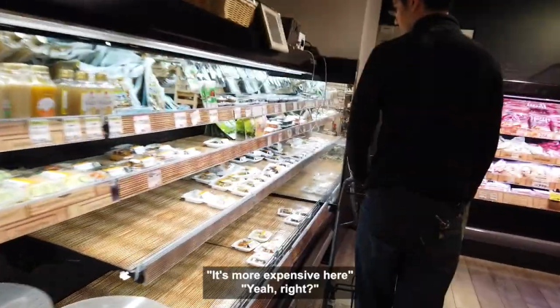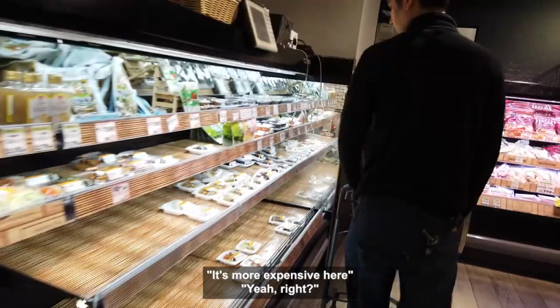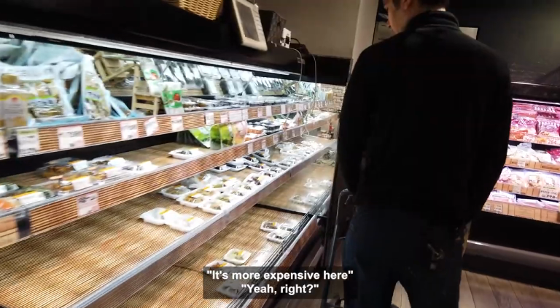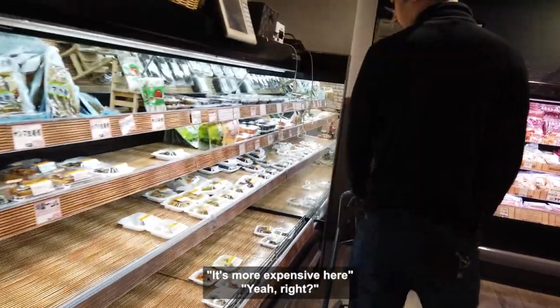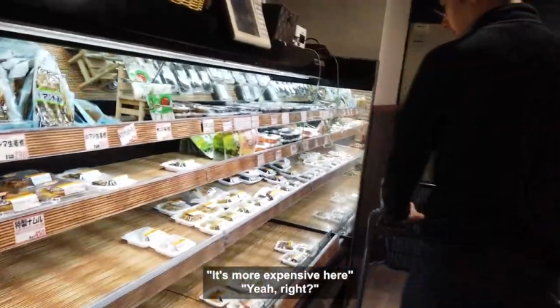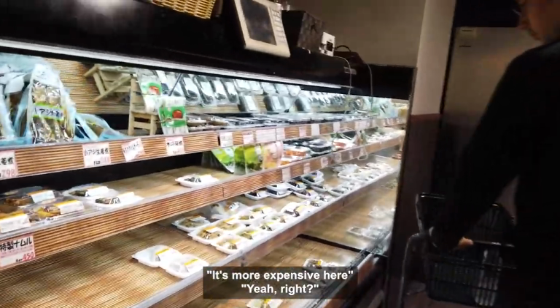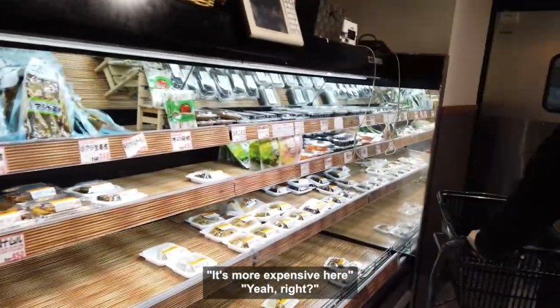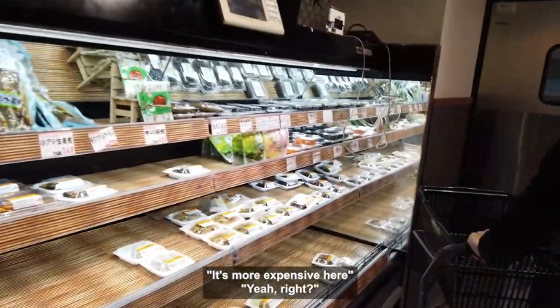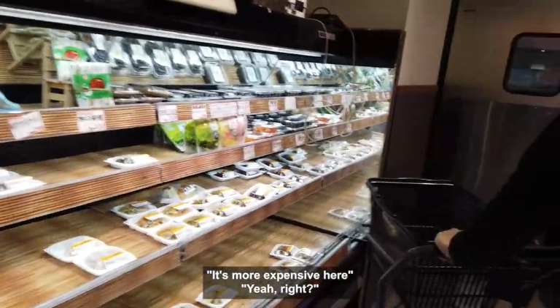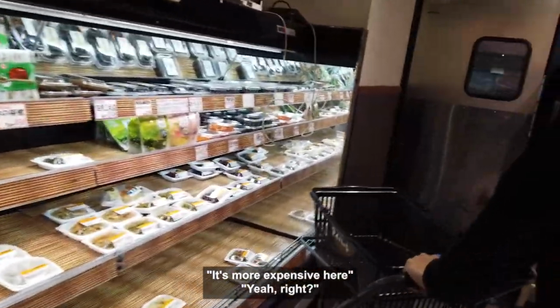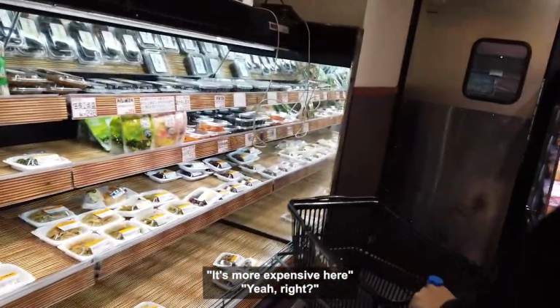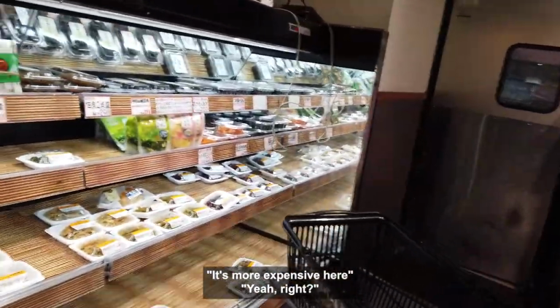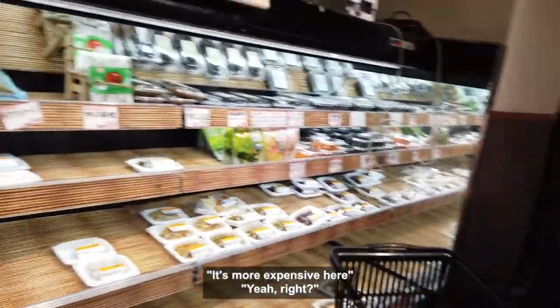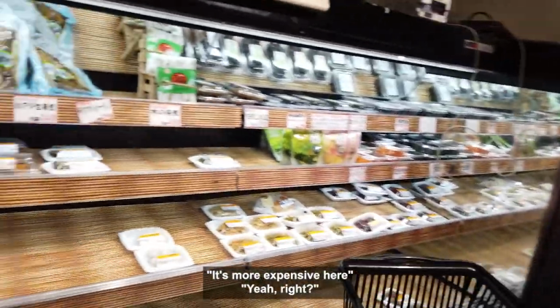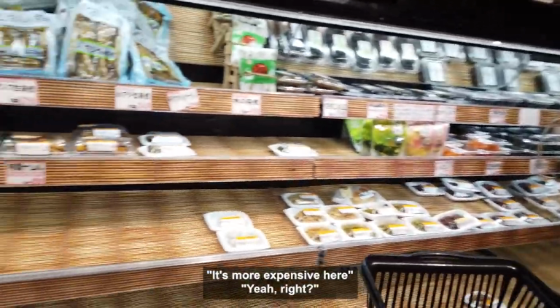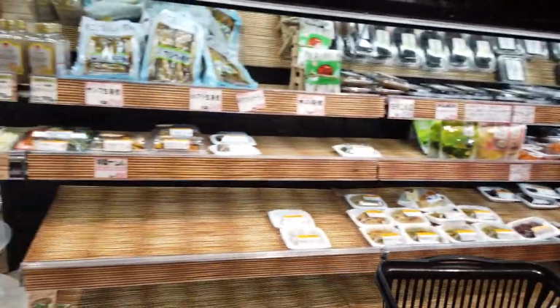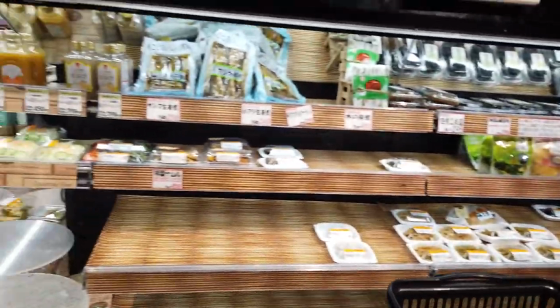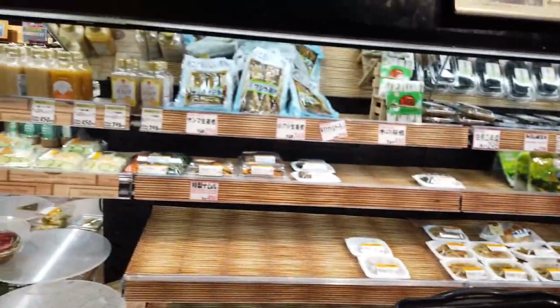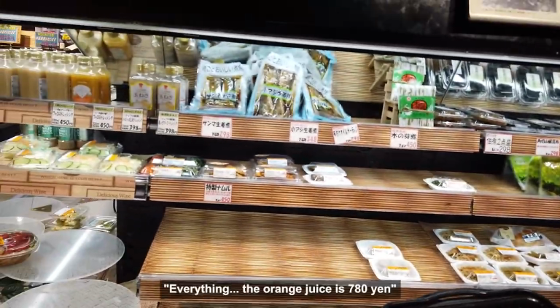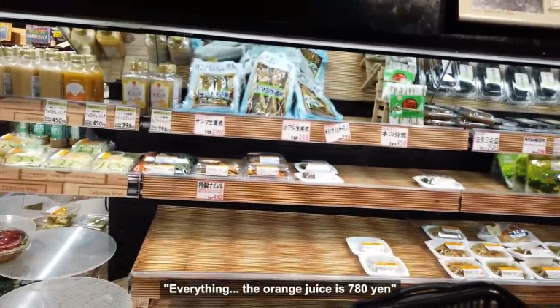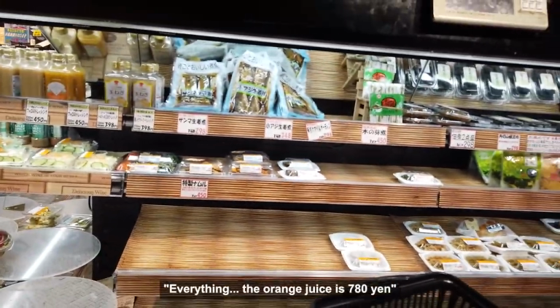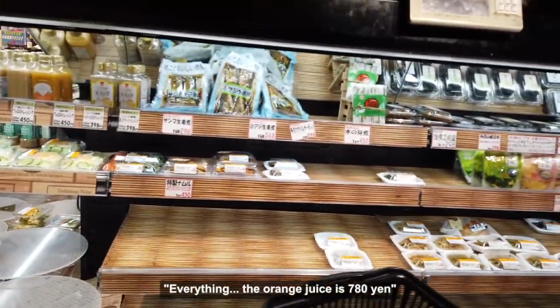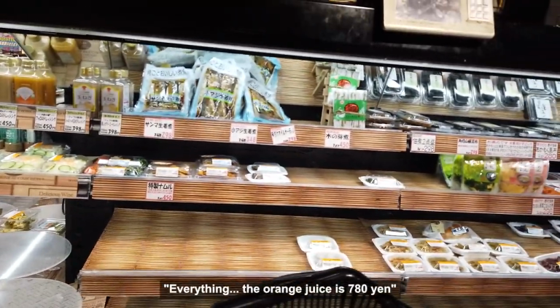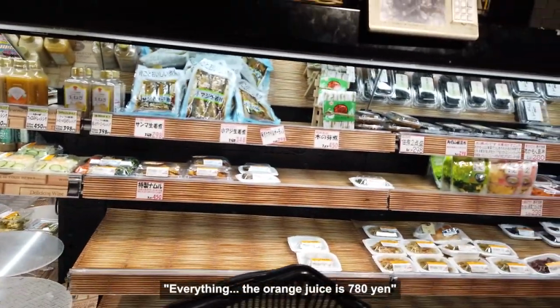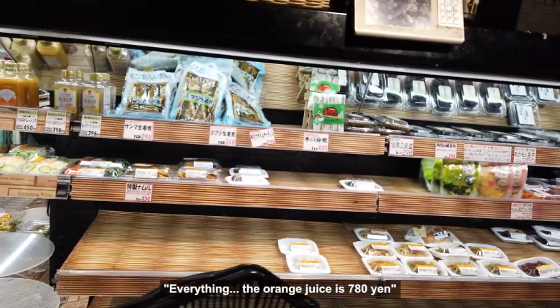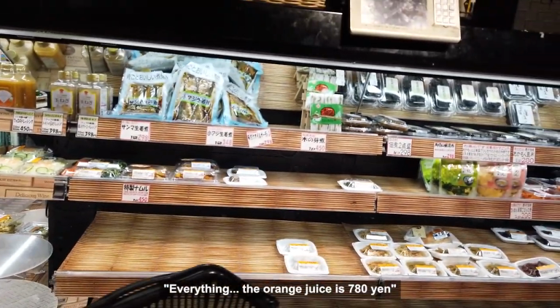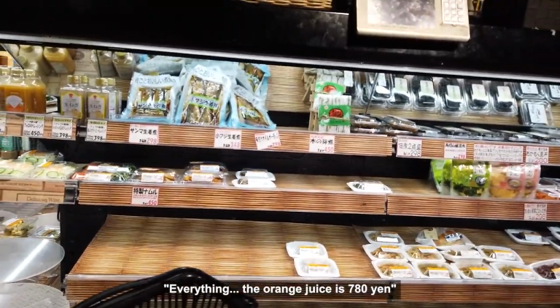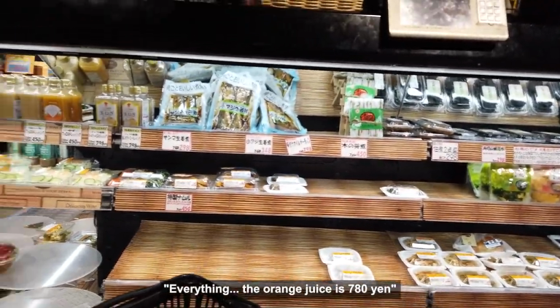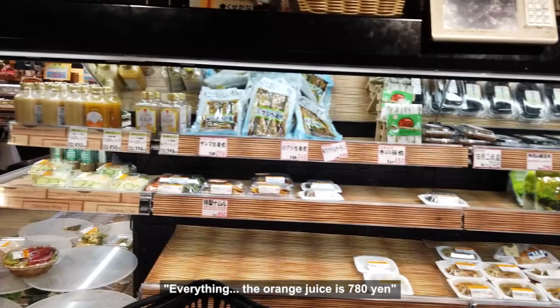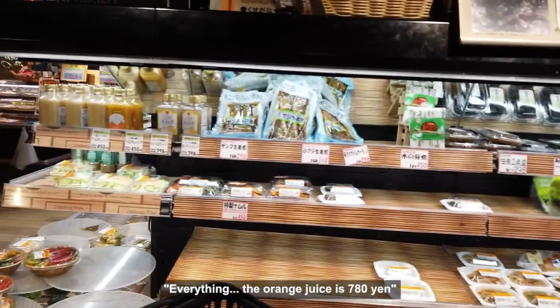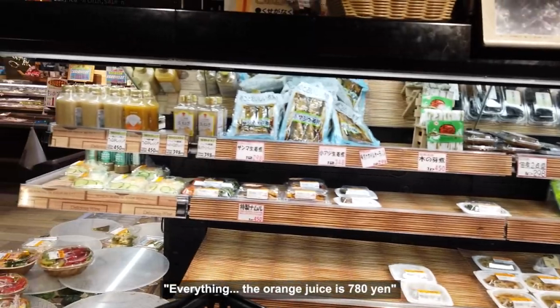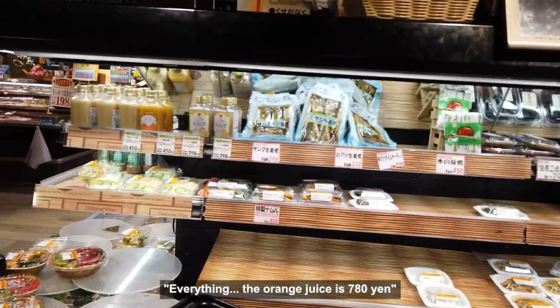Everything was expensive here — yeah, right? Even the orange juice was 780 yen.